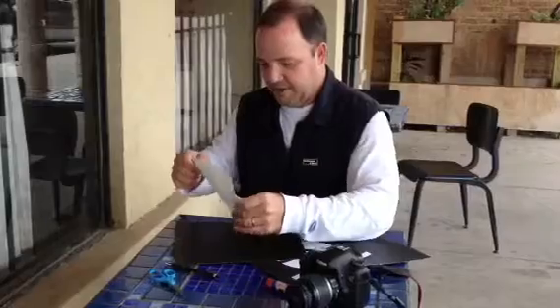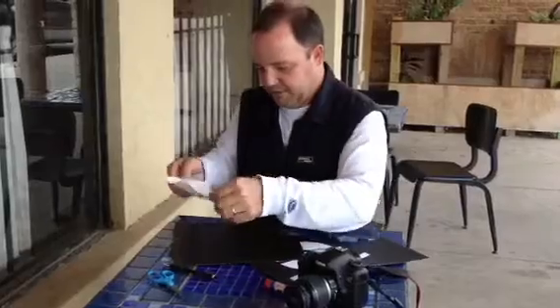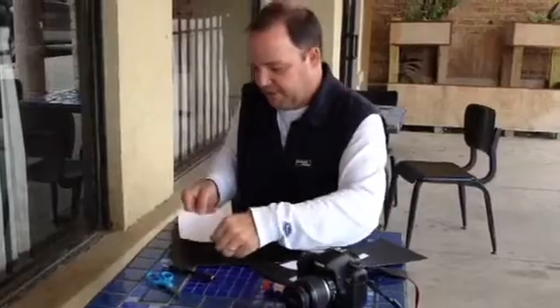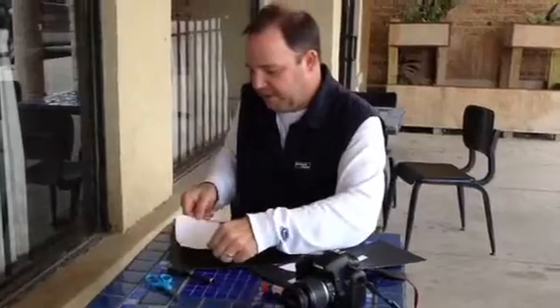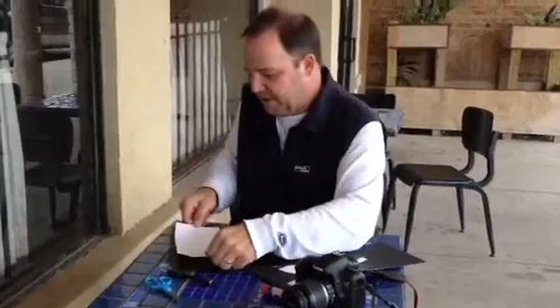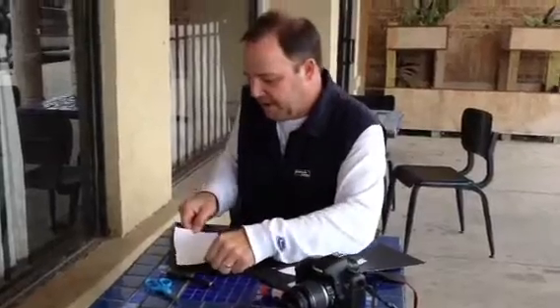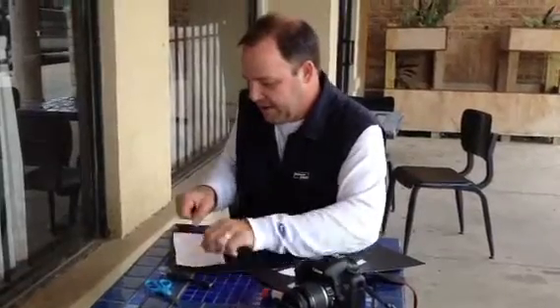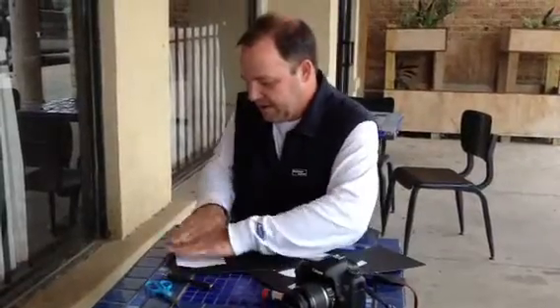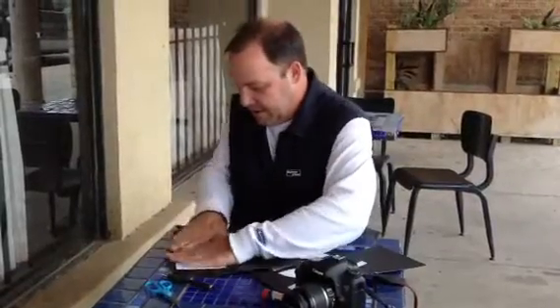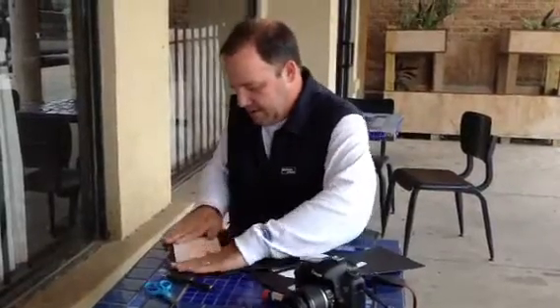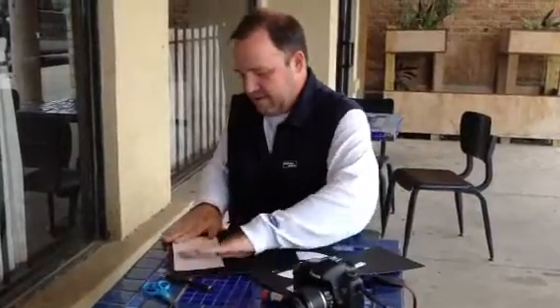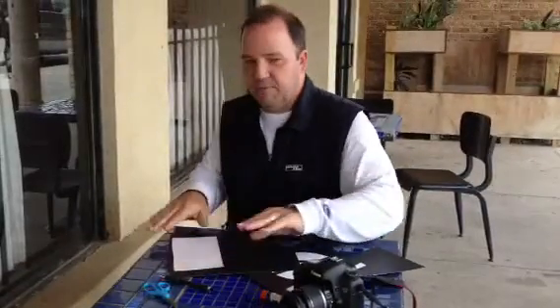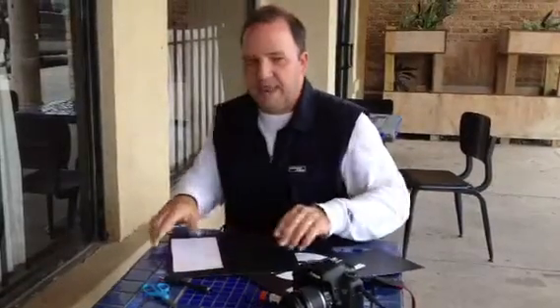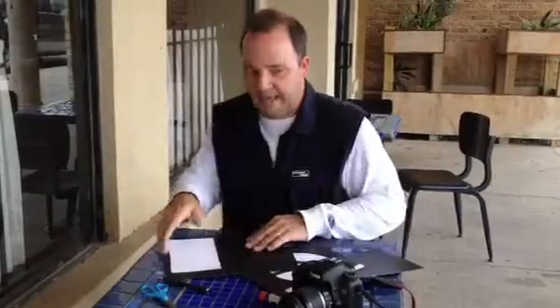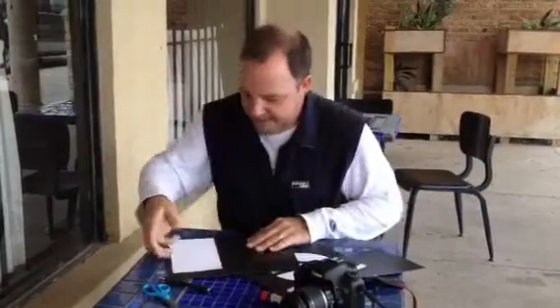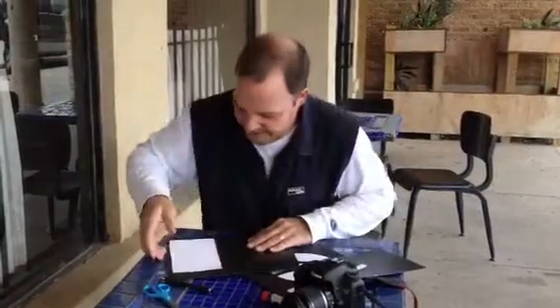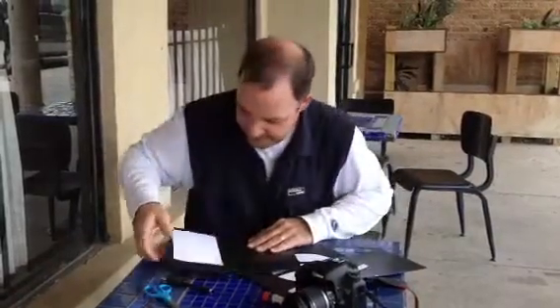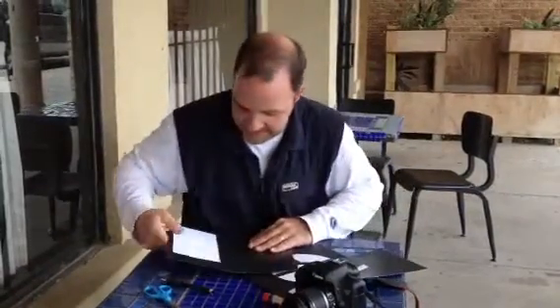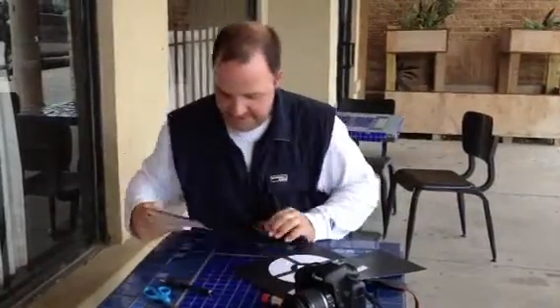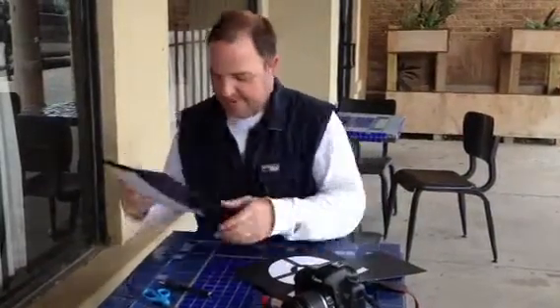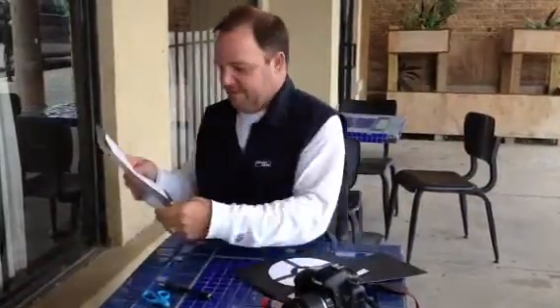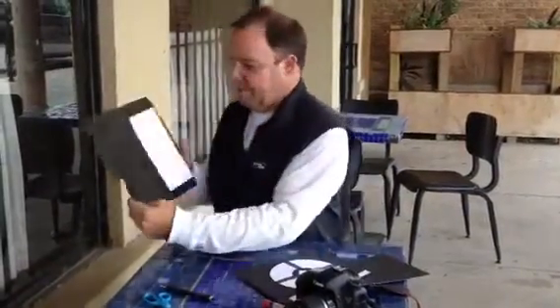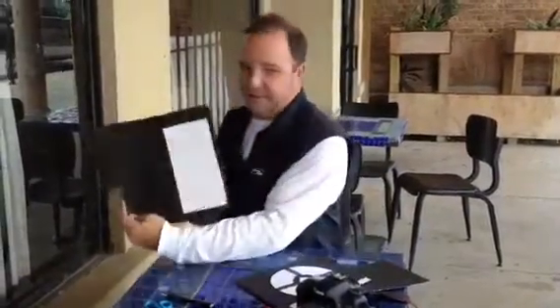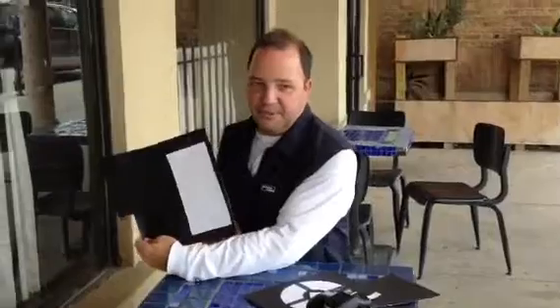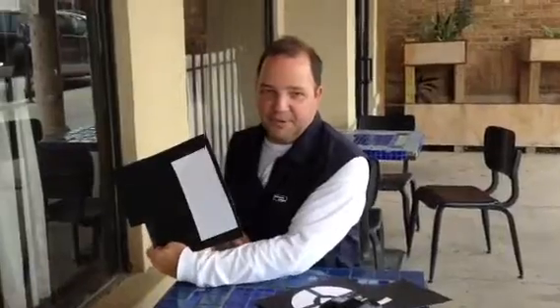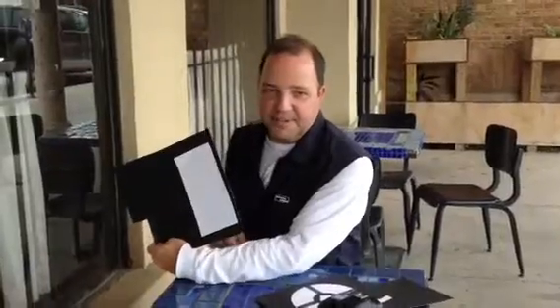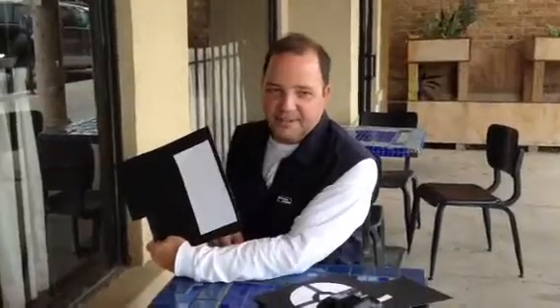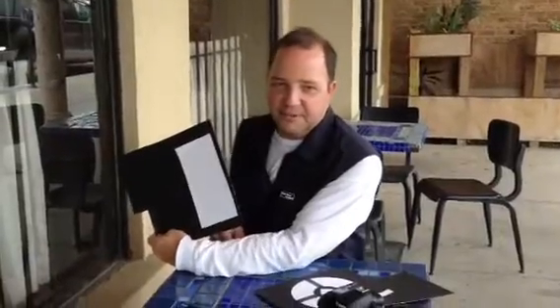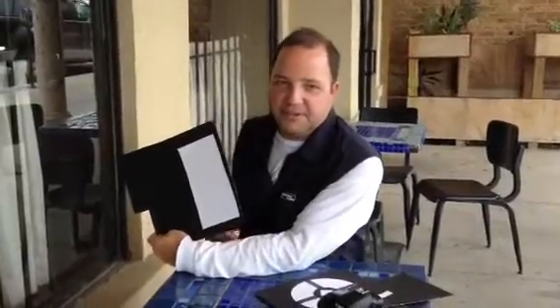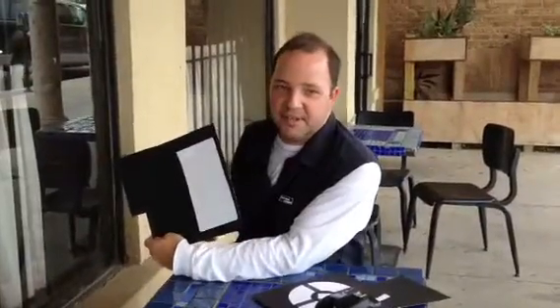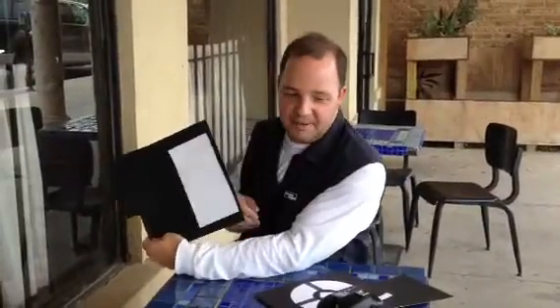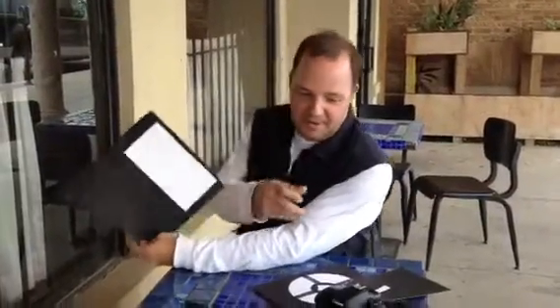Just put it on there — voila! Very simple, easy-to-use light meter.